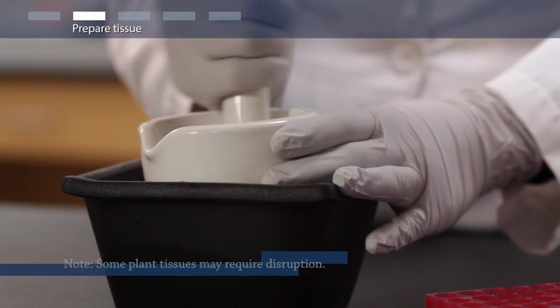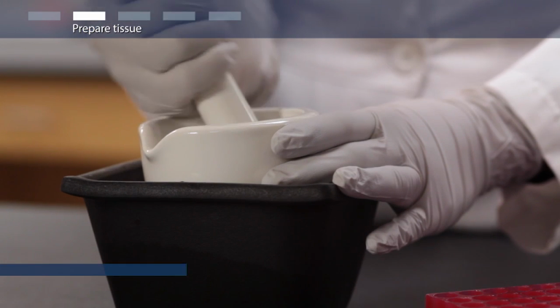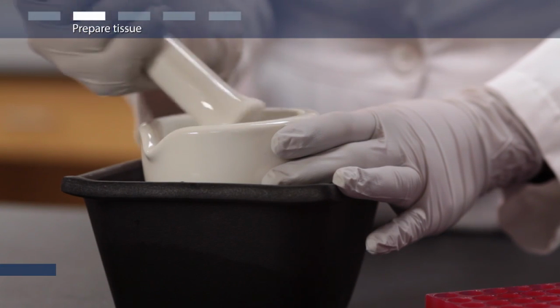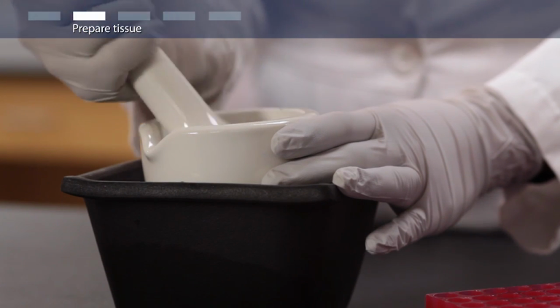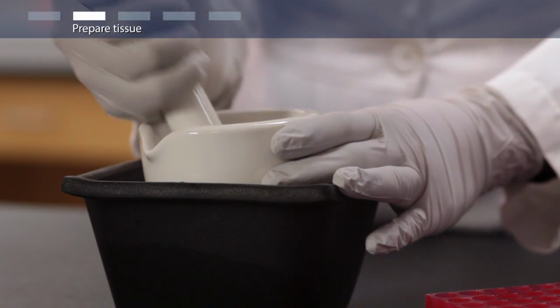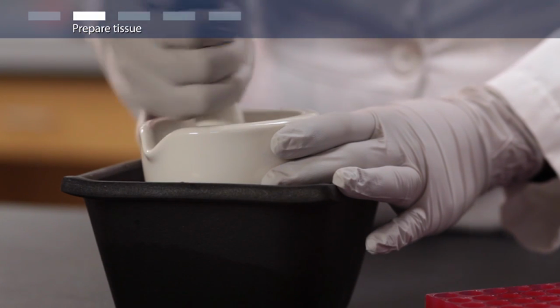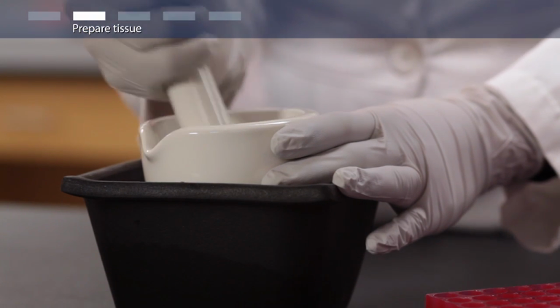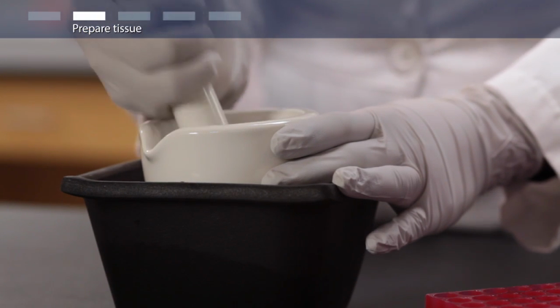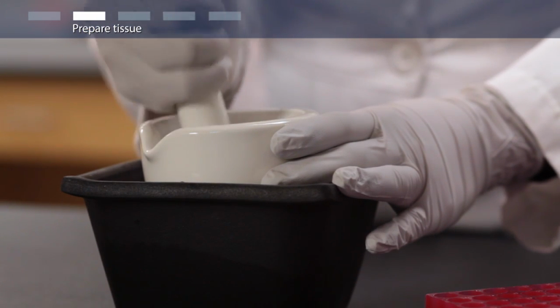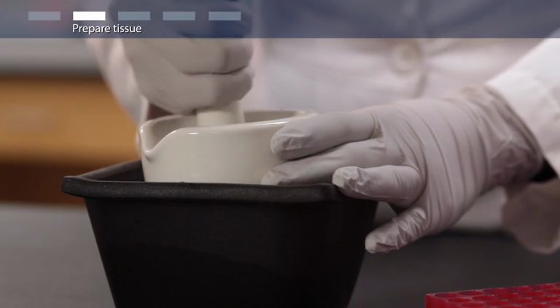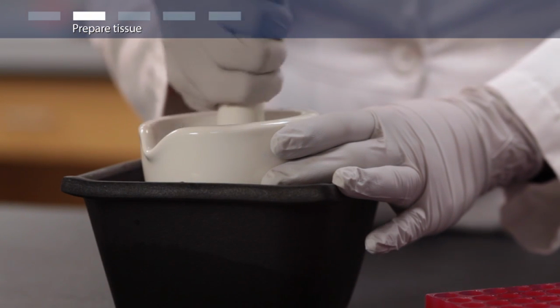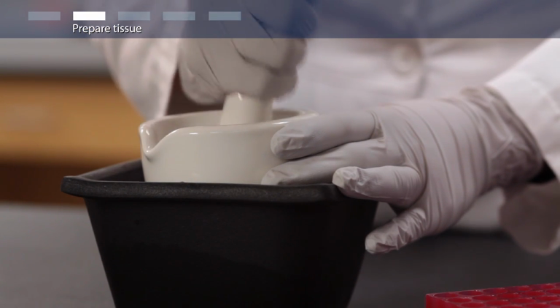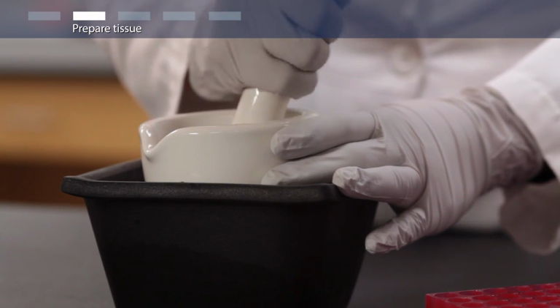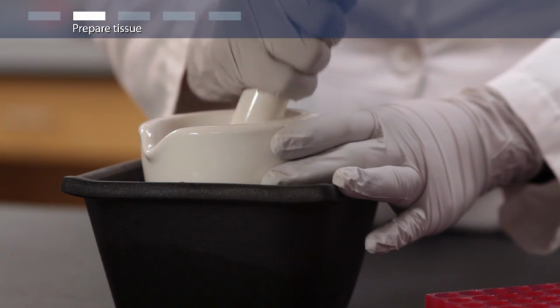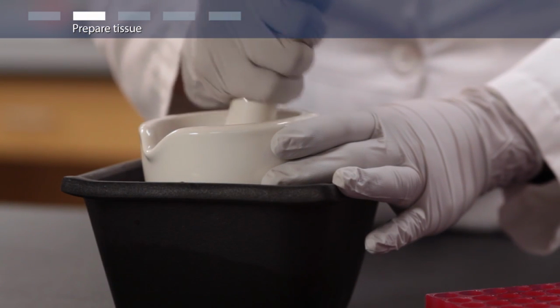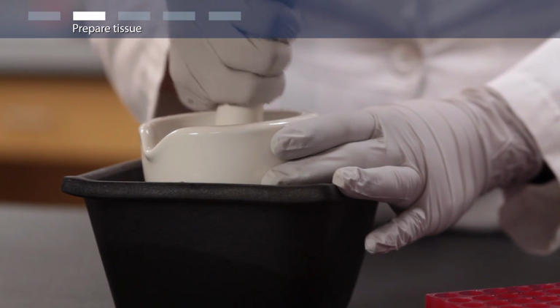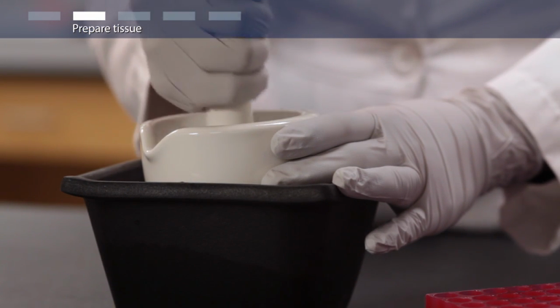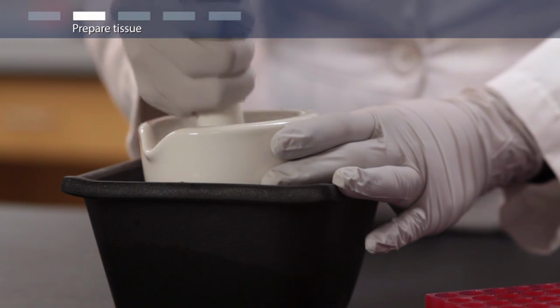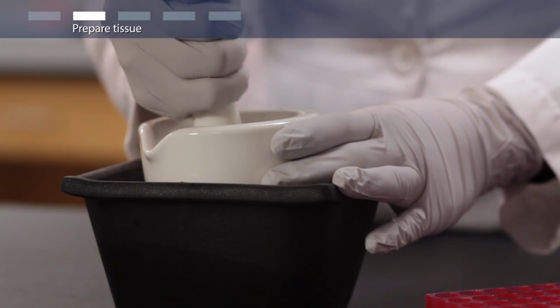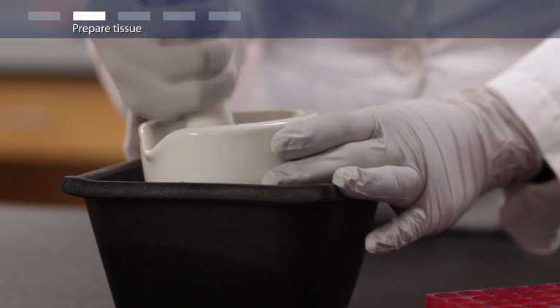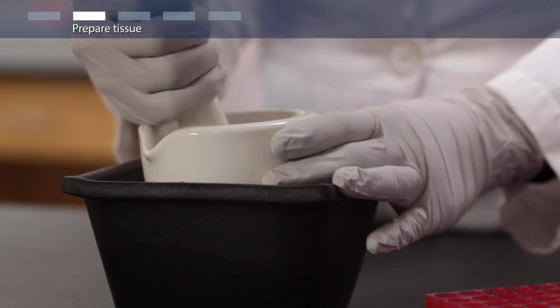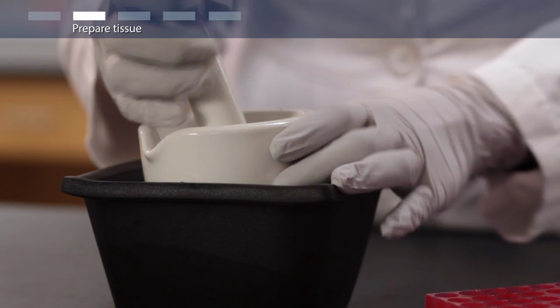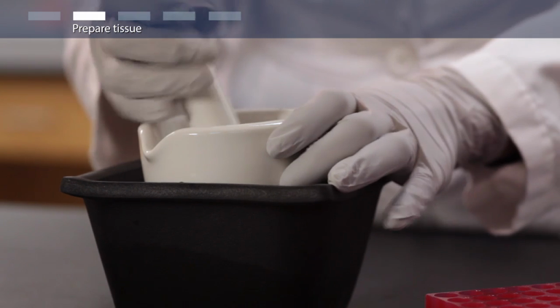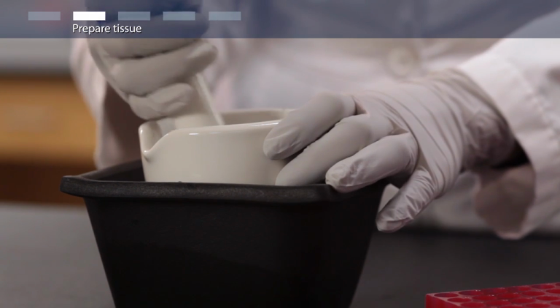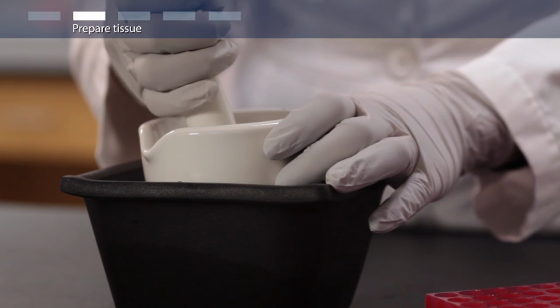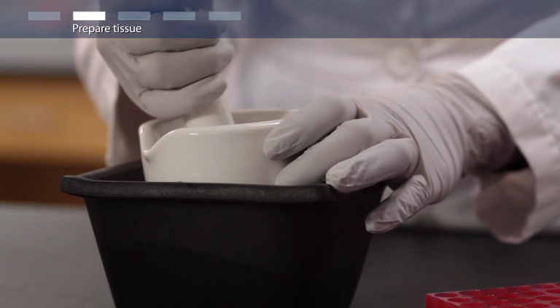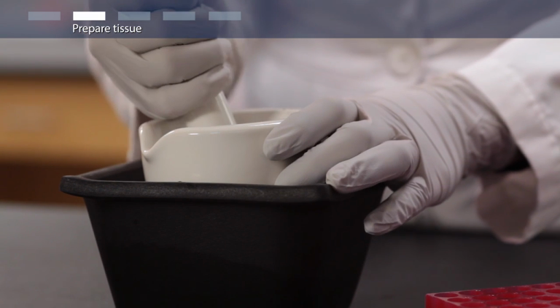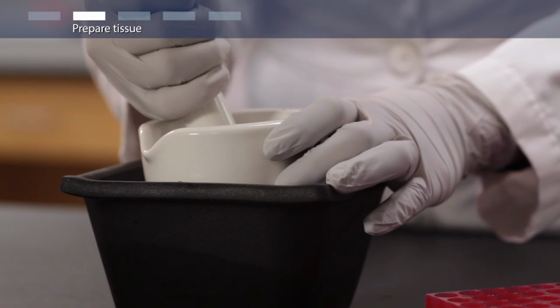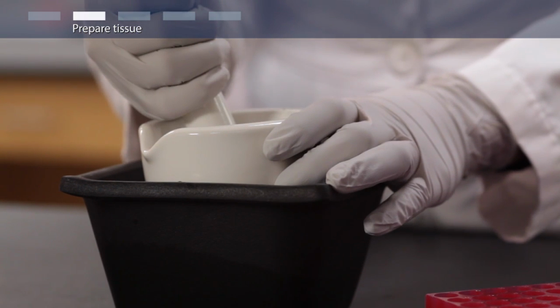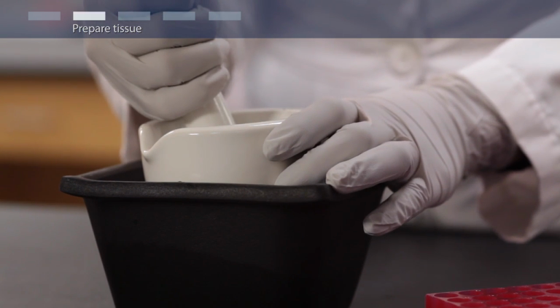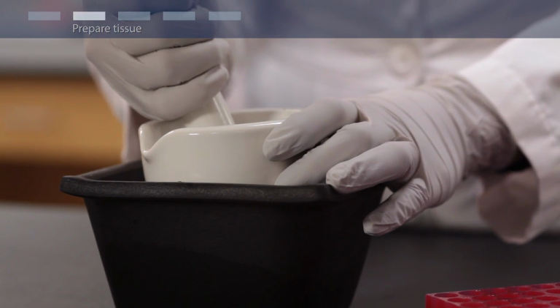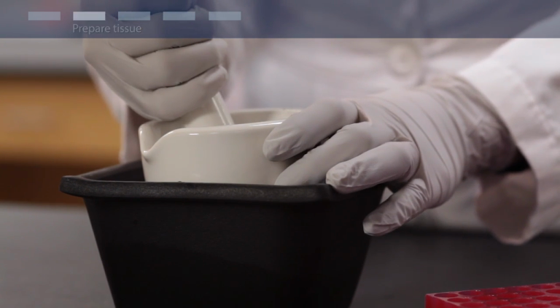If you are working with cells, first pellet the cells by centrifugation and remove the supernatant.